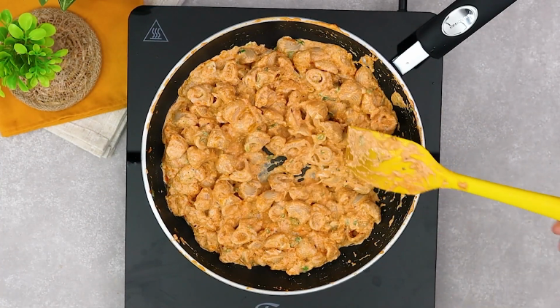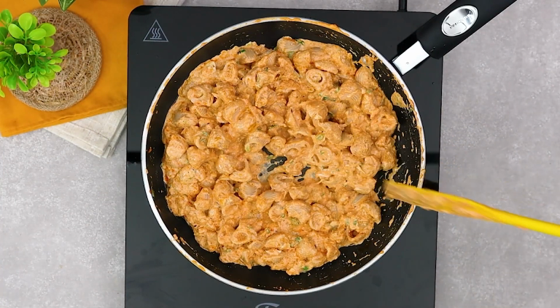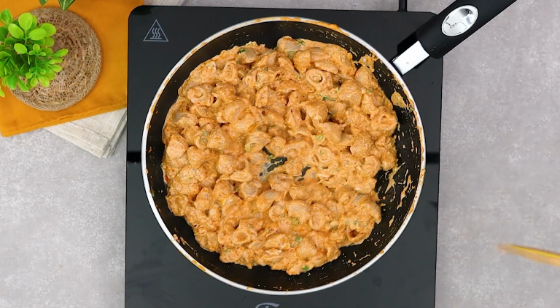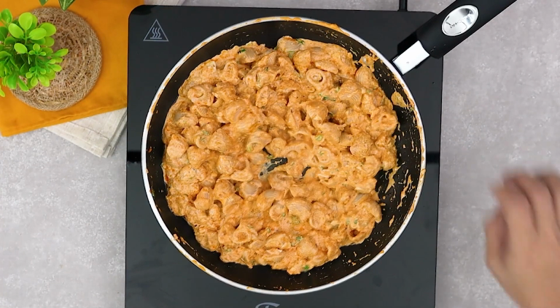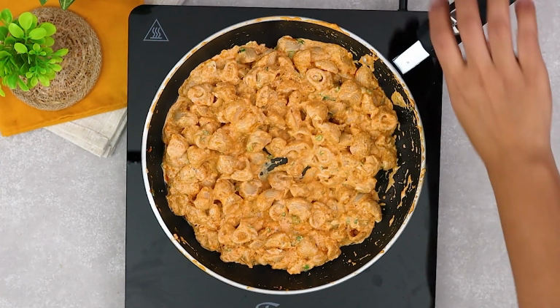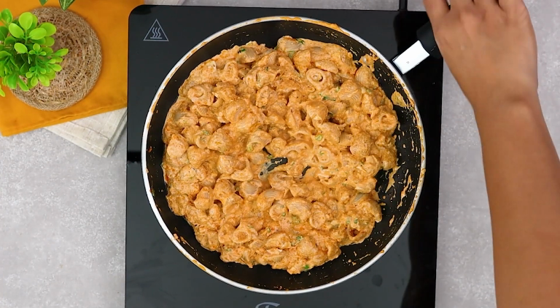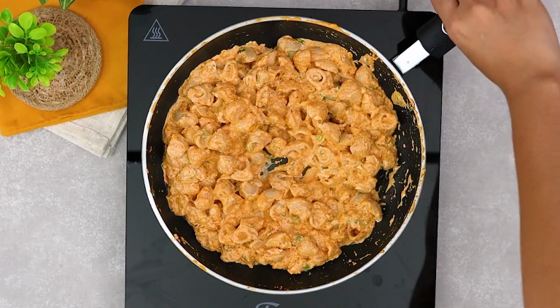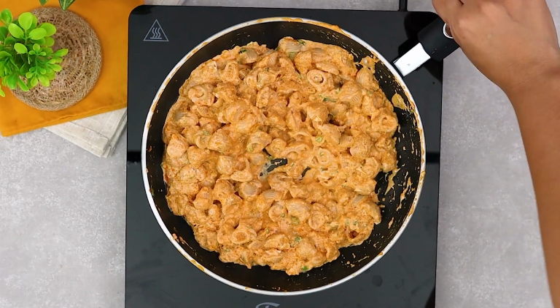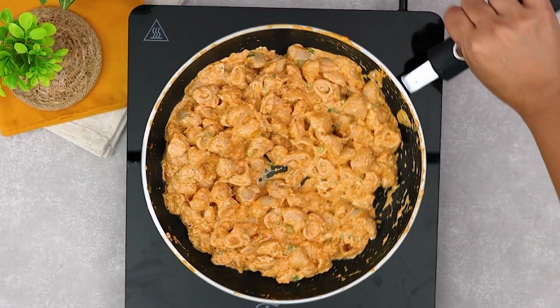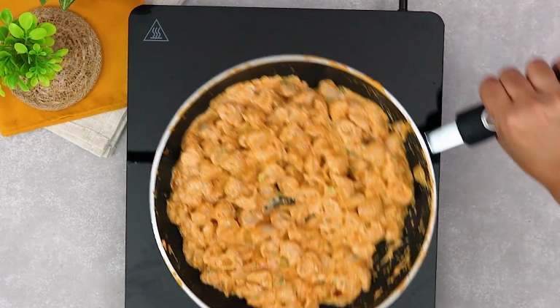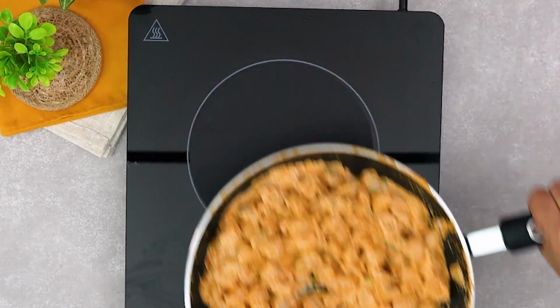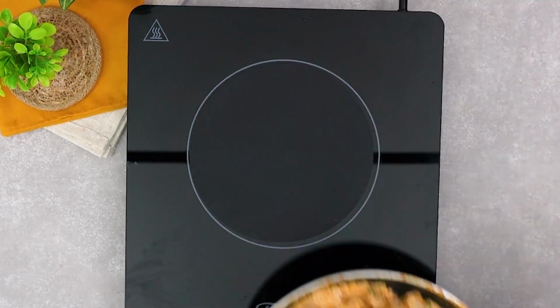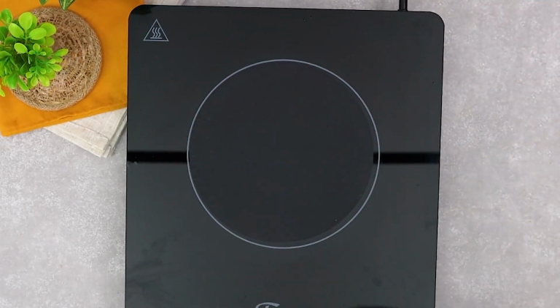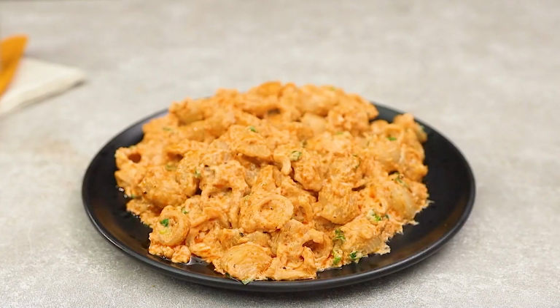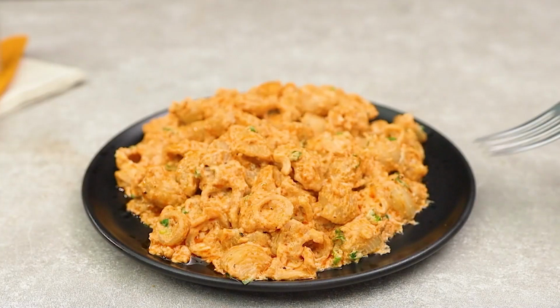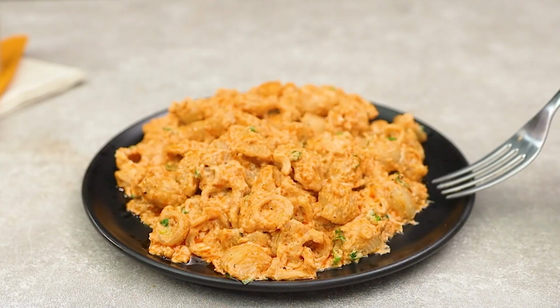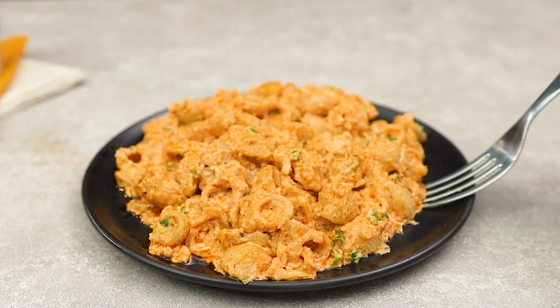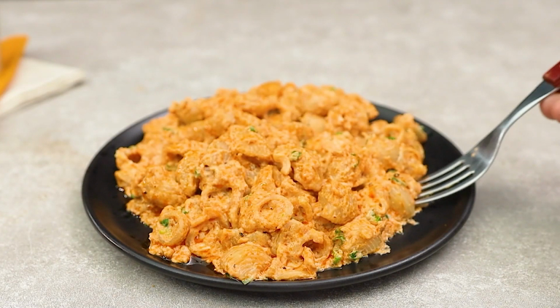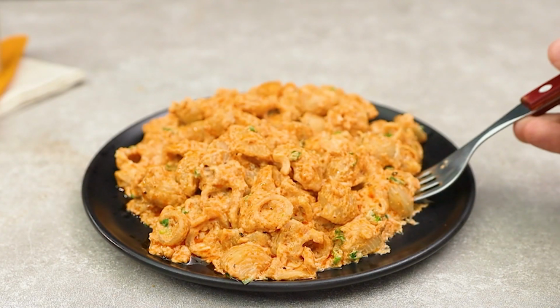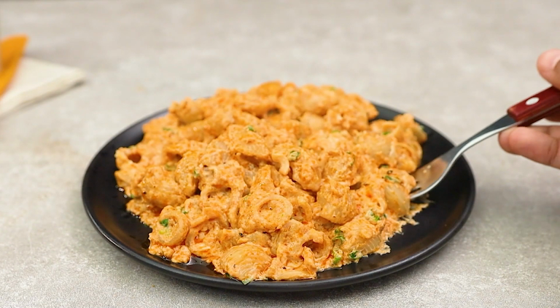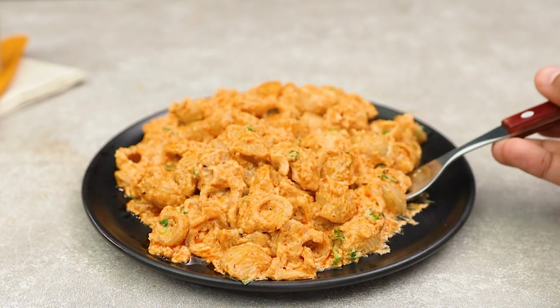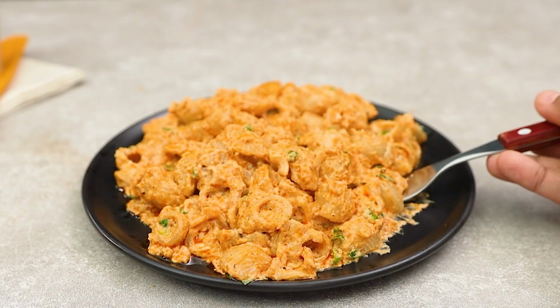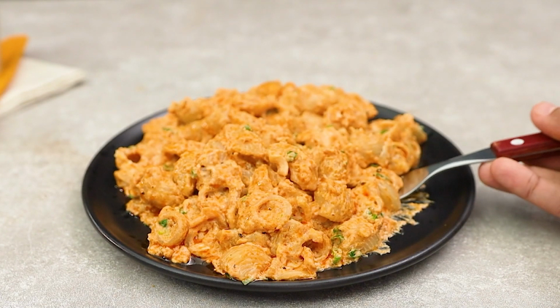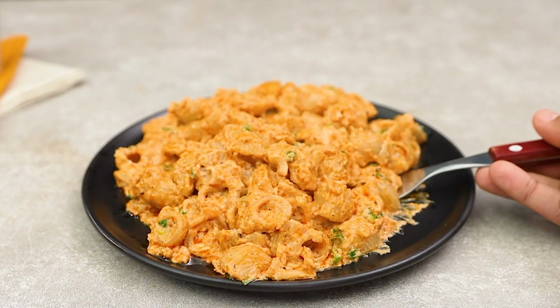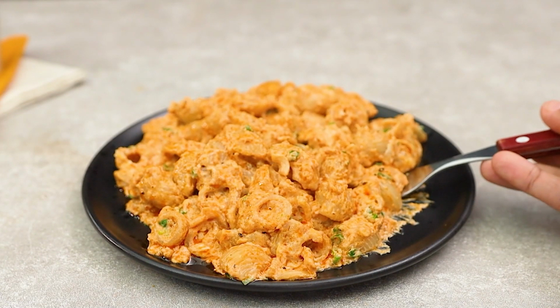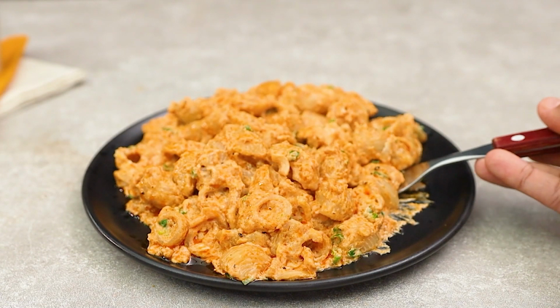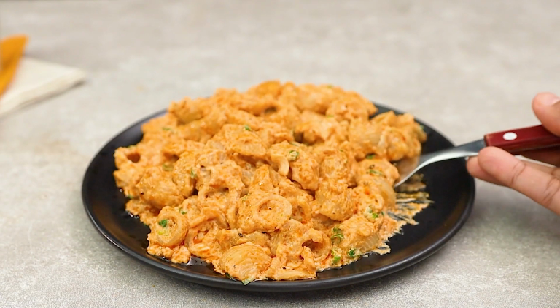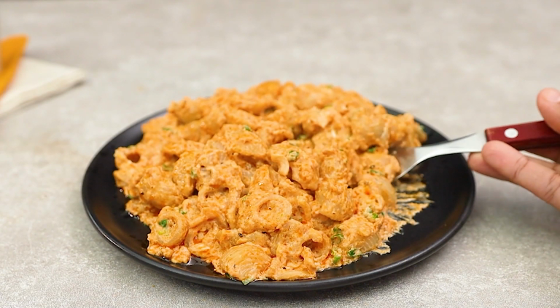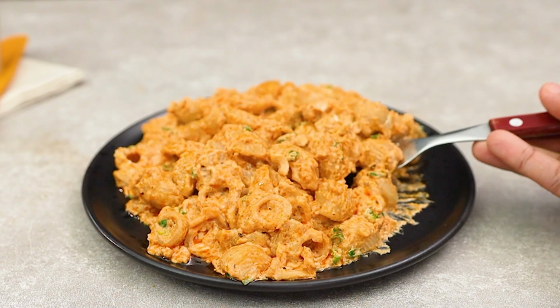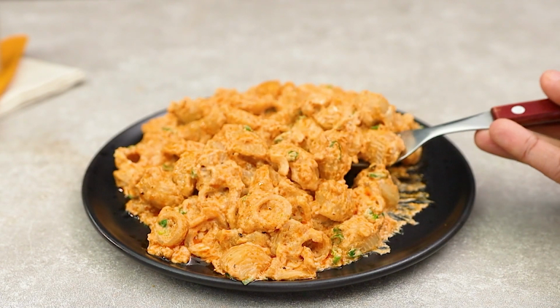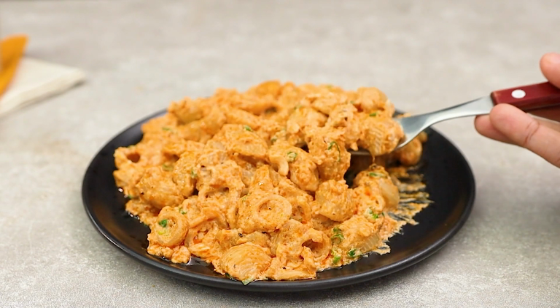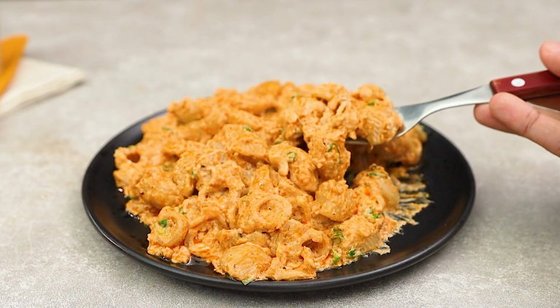That's it. Look at that. See how easy it is to make something delicious and healthy.